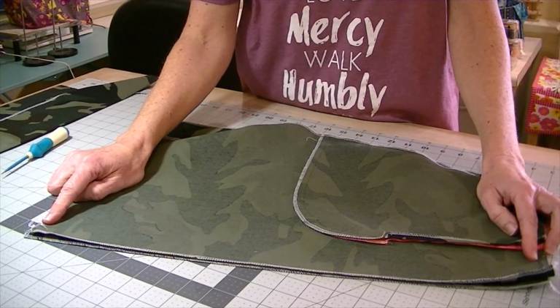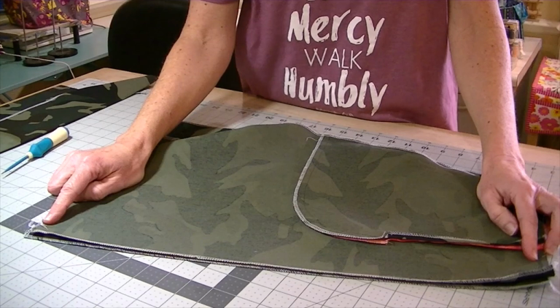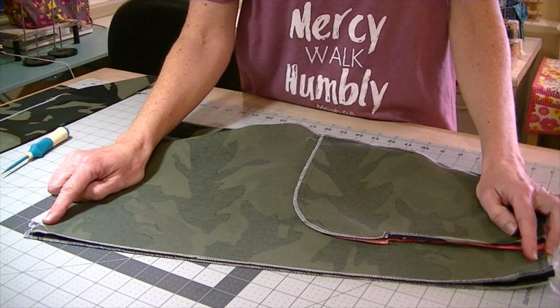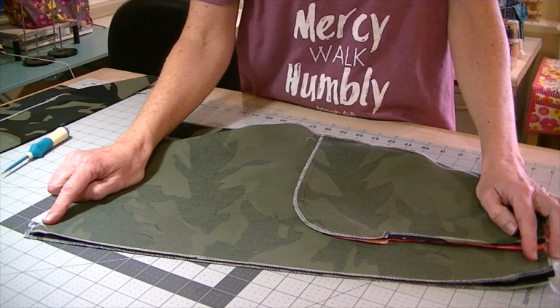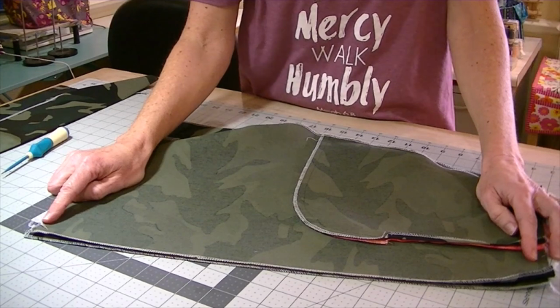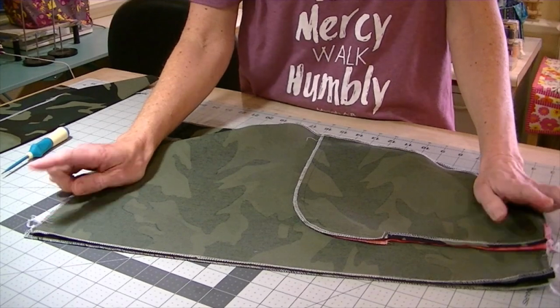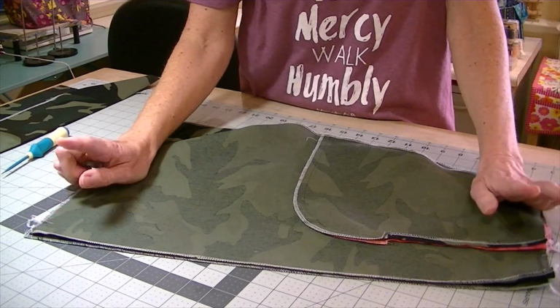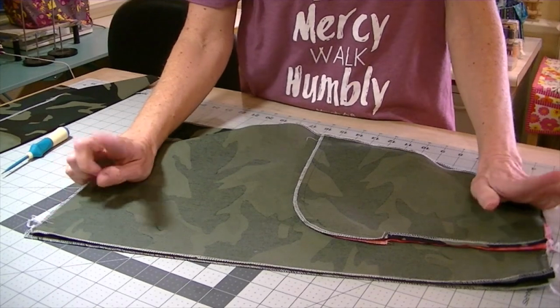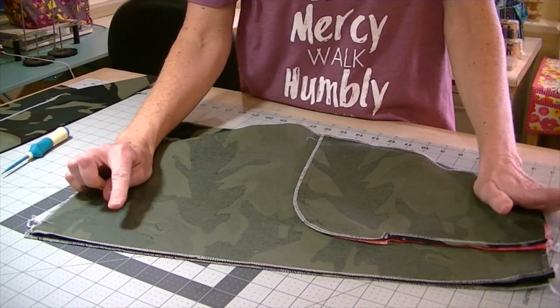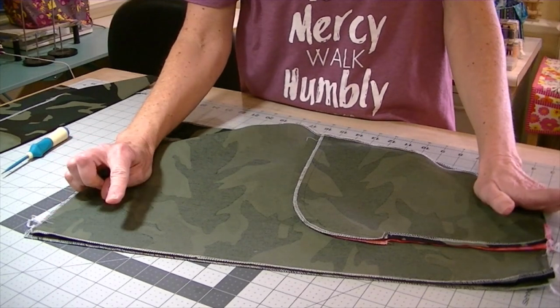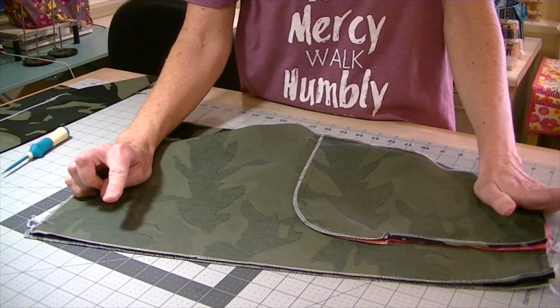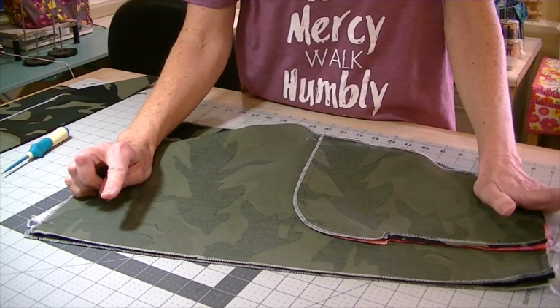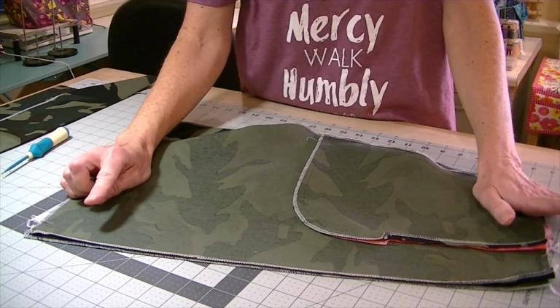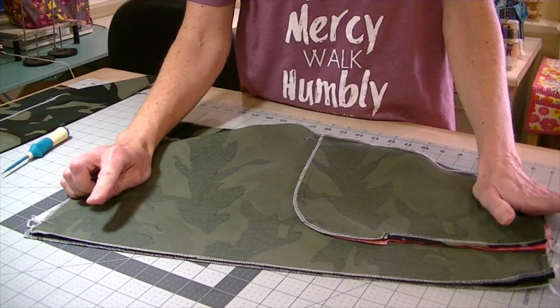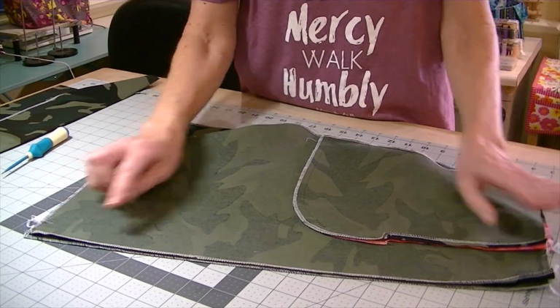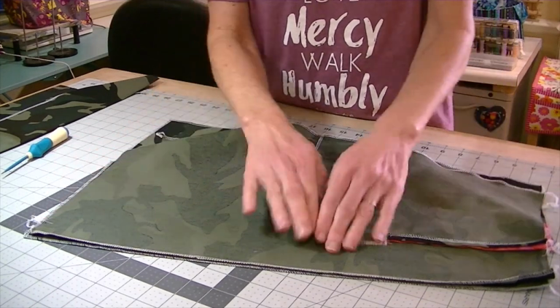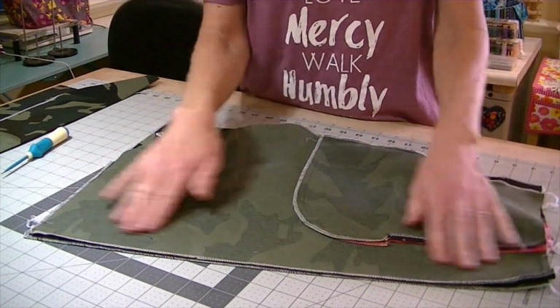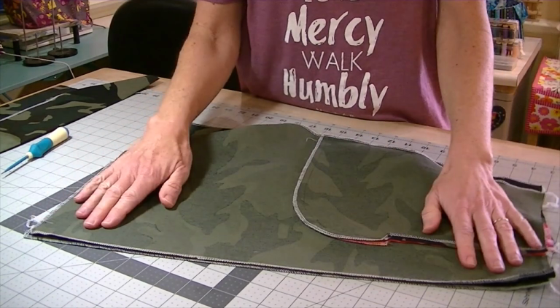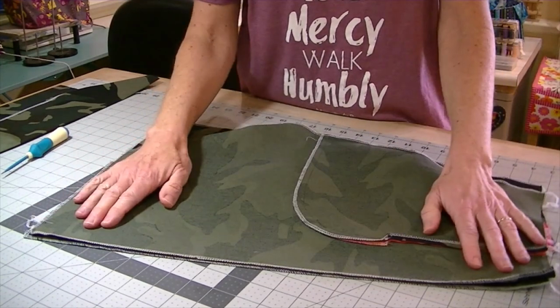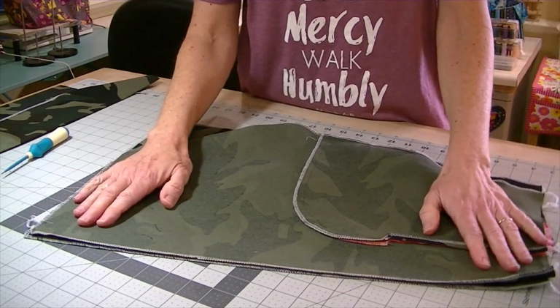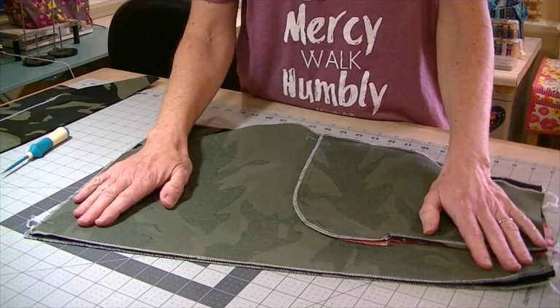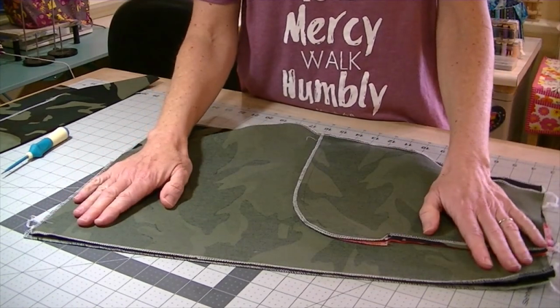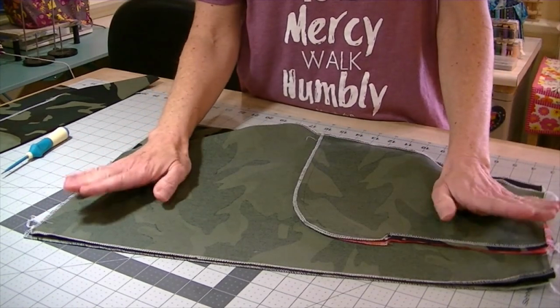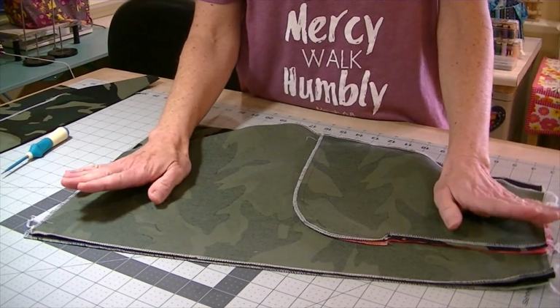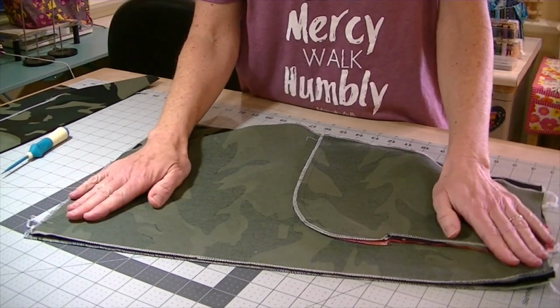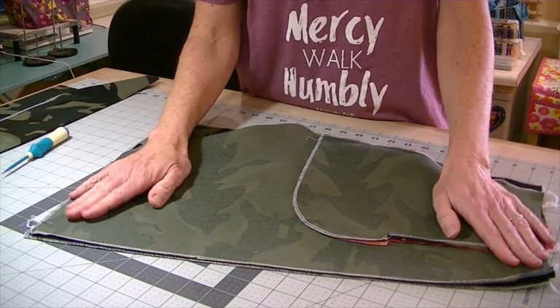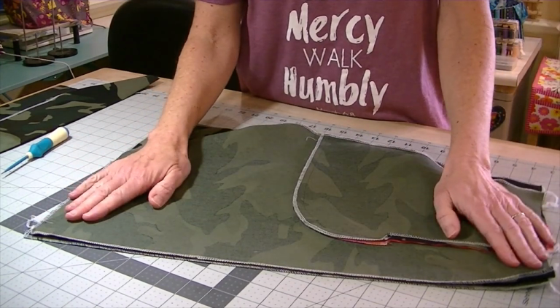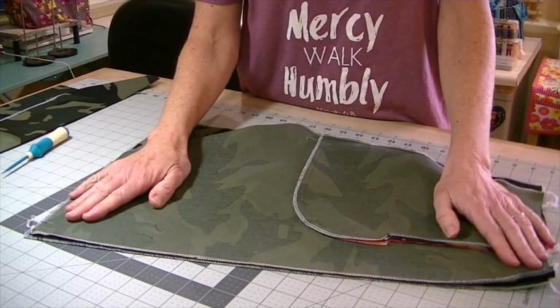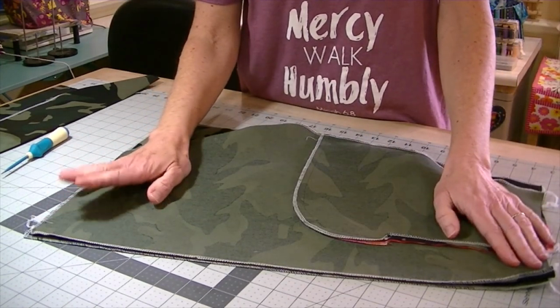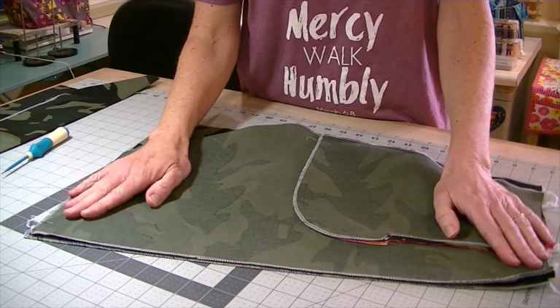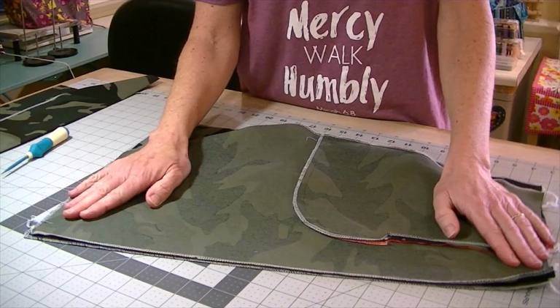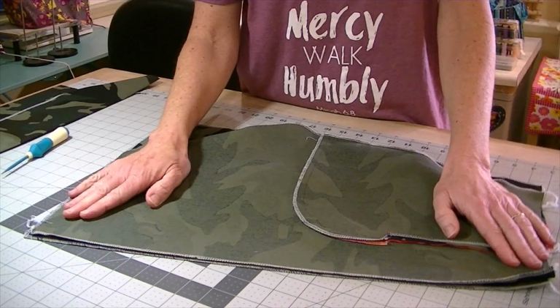Now we're going to start sewing the skirt pieces together. Get one of your back skirt pieces right side up, find the other back skirt piece, match your notches — you should have three — and pin or clip along that edge. Sew with a half-inch seam allowance, backstitching at the beginning and end. Repeat the same thing for your front skirt pieces, finding your notches, pinning or clipping, sewing with a half-inch seam allowance, and pressing your seams open.